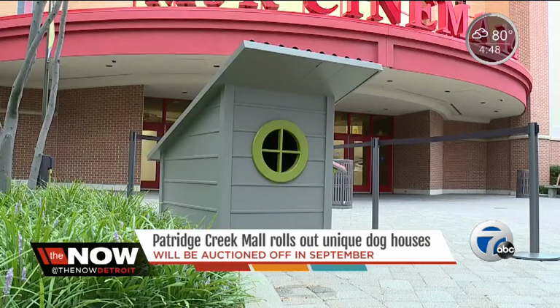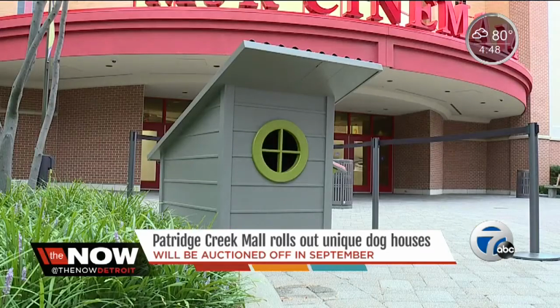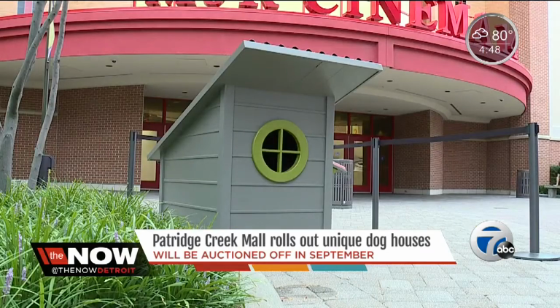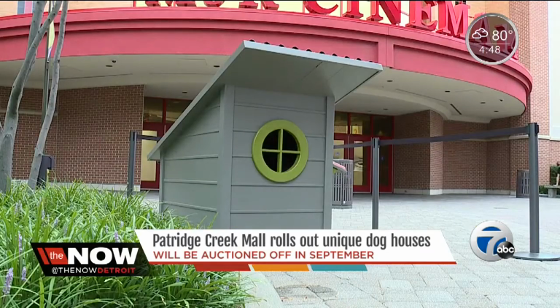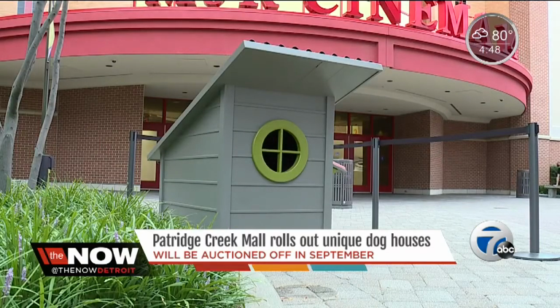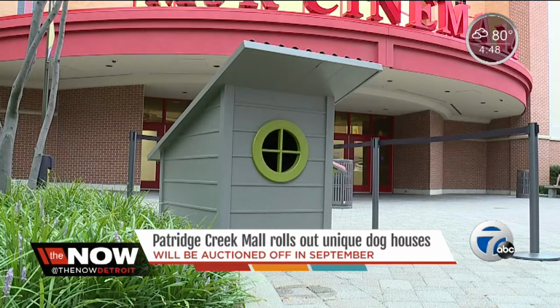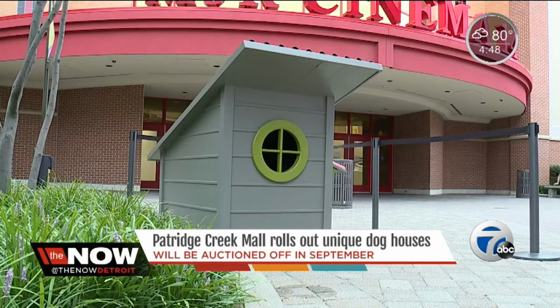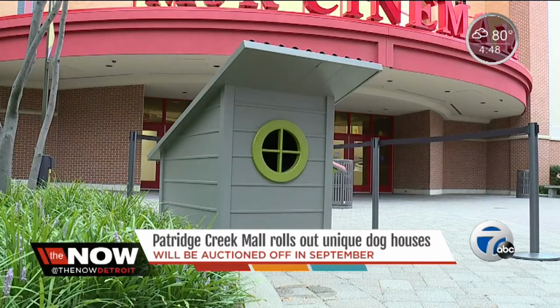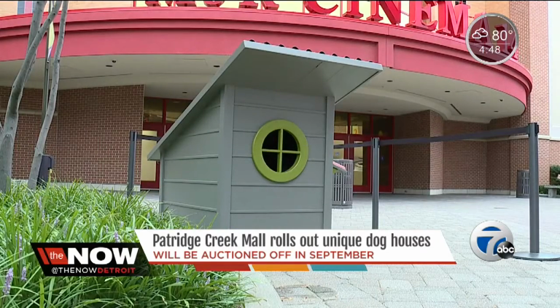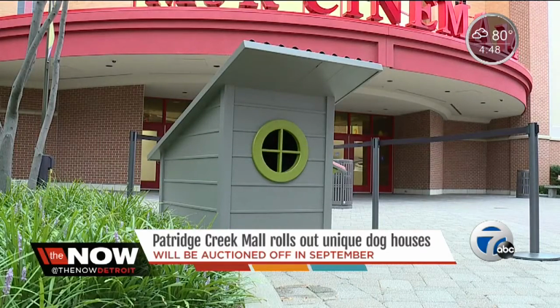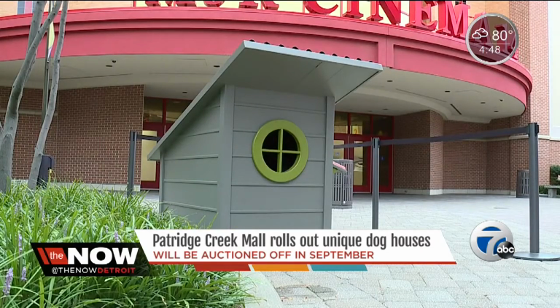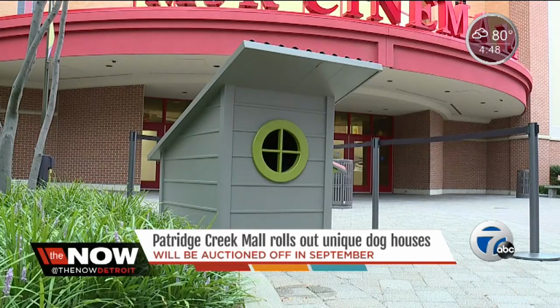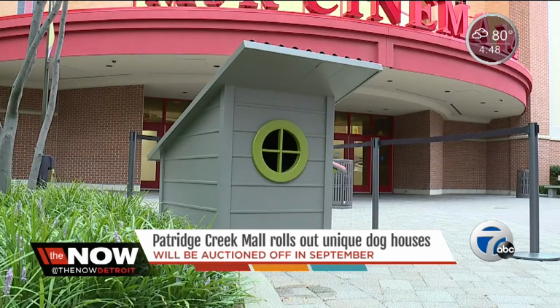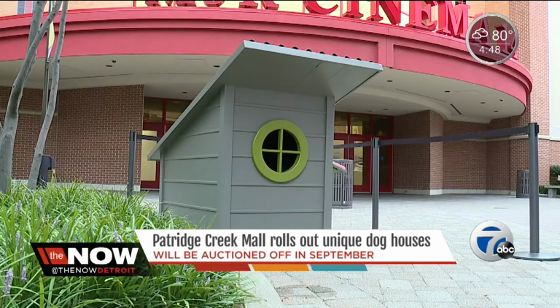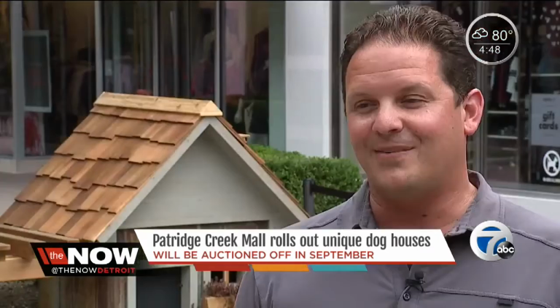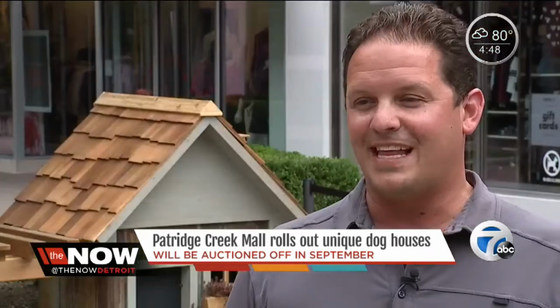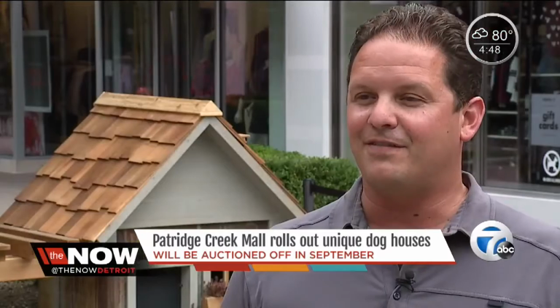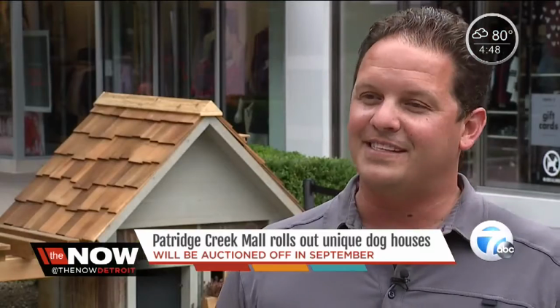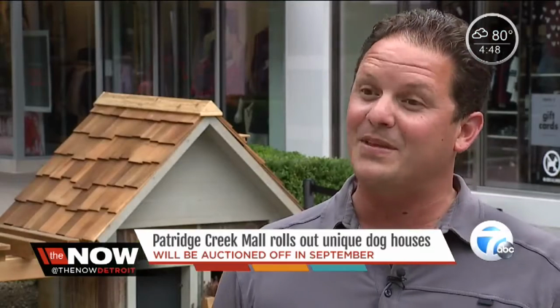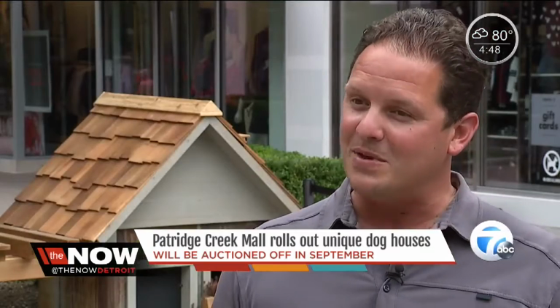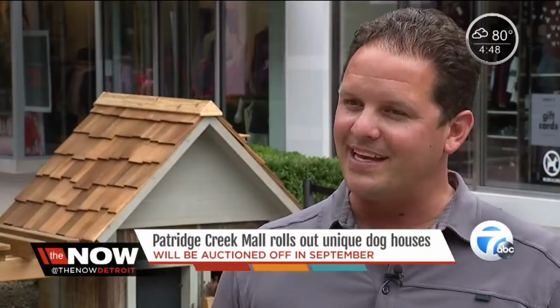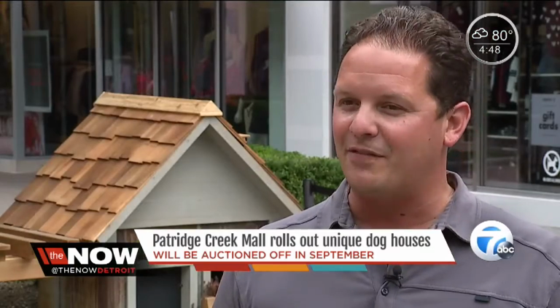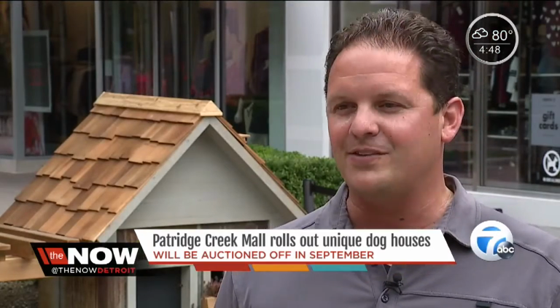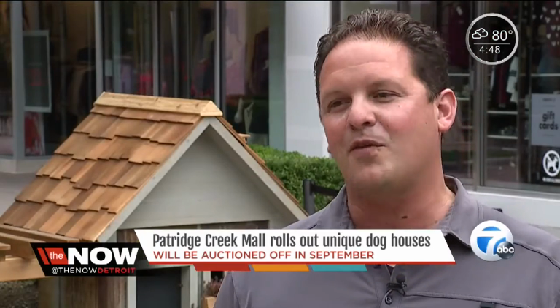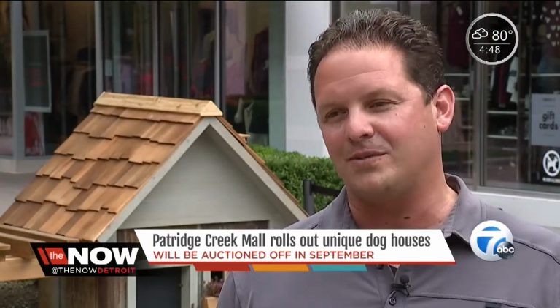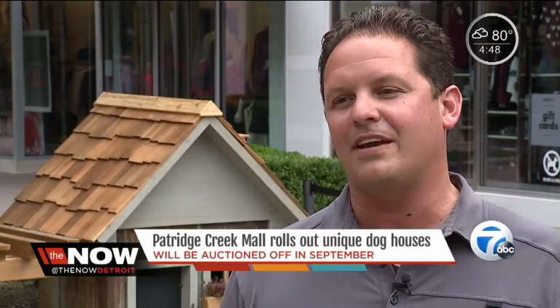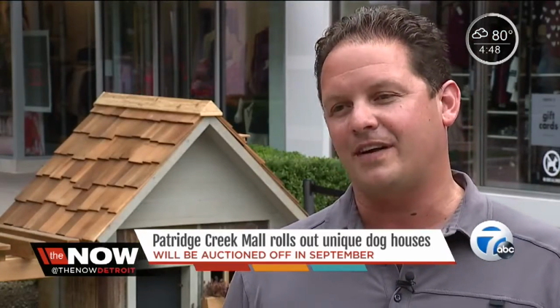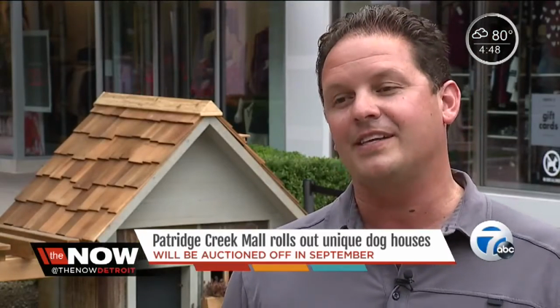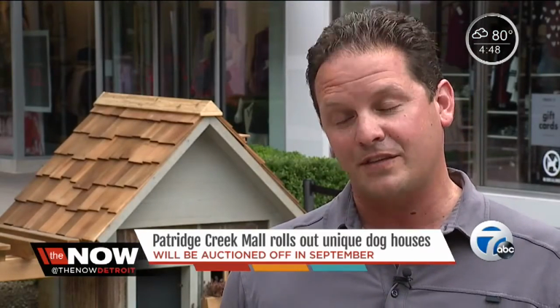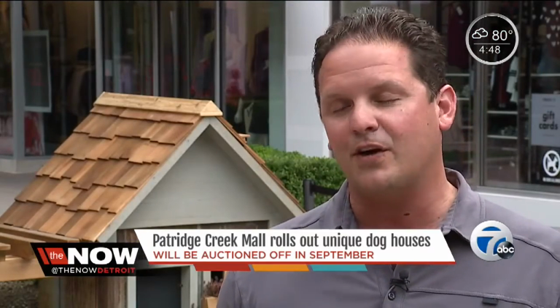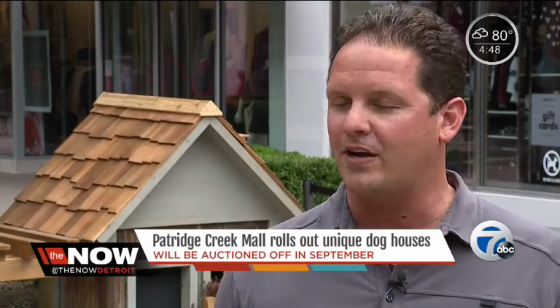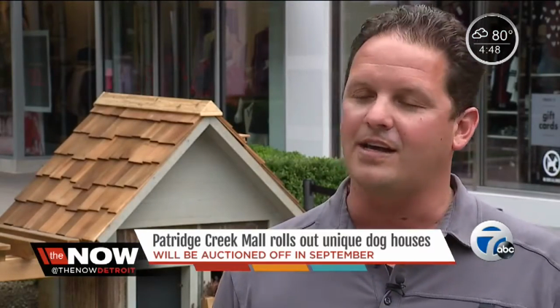The dog houses aren't just cool looking — they're functional. It was a lot of fun, something unique and different, and of course it's for a great cause.